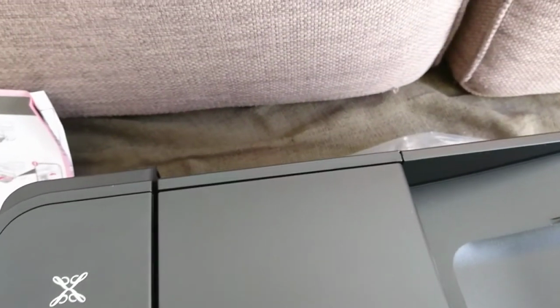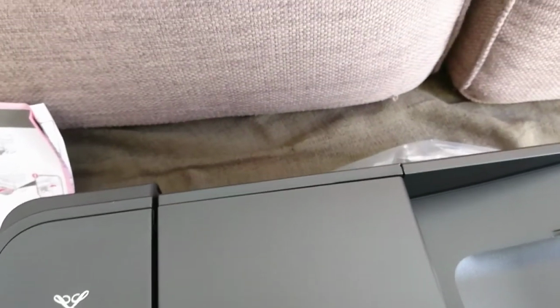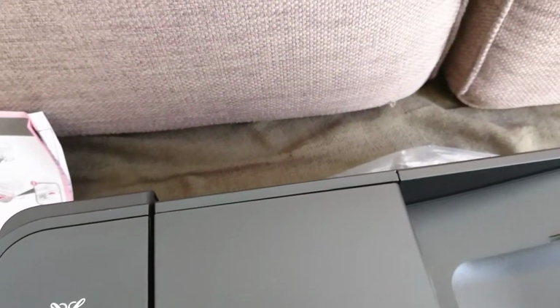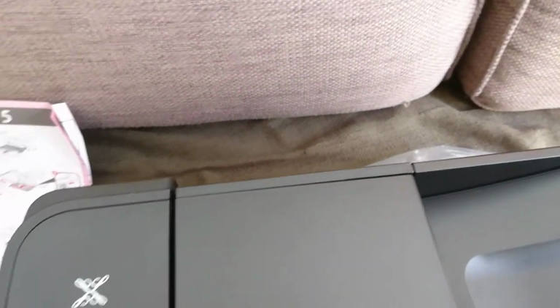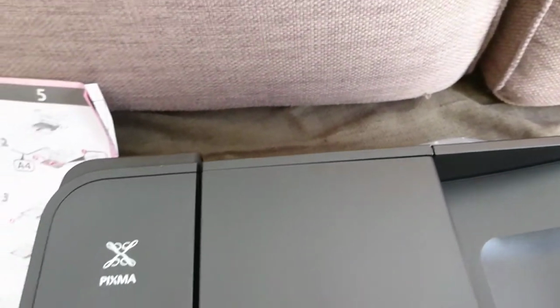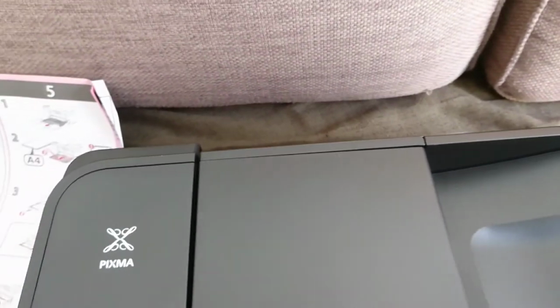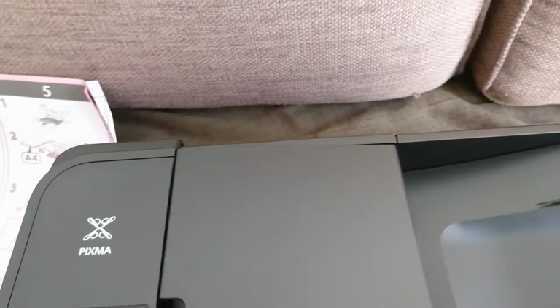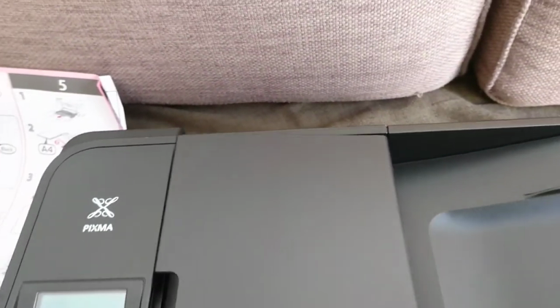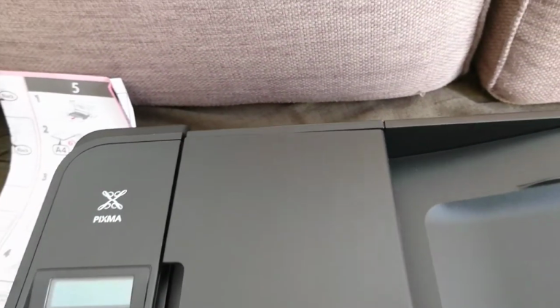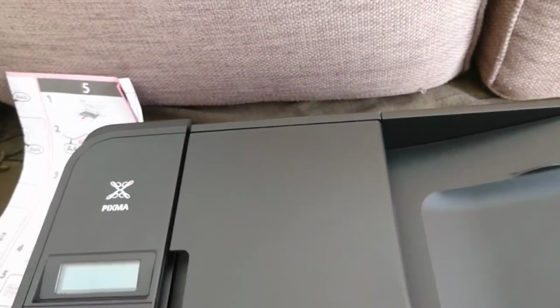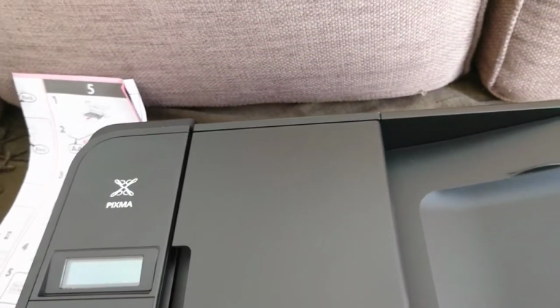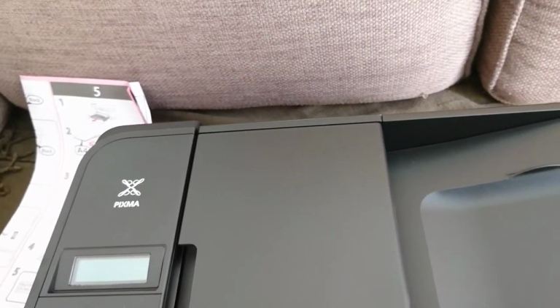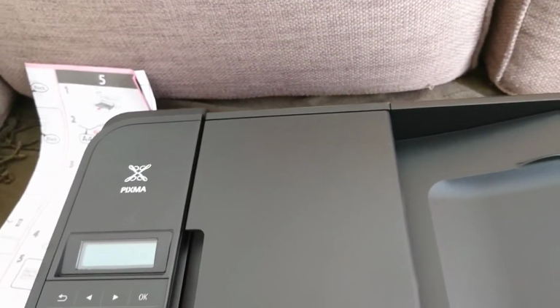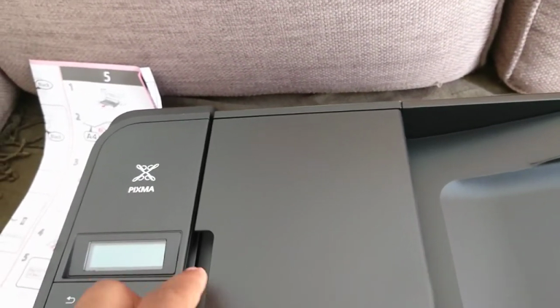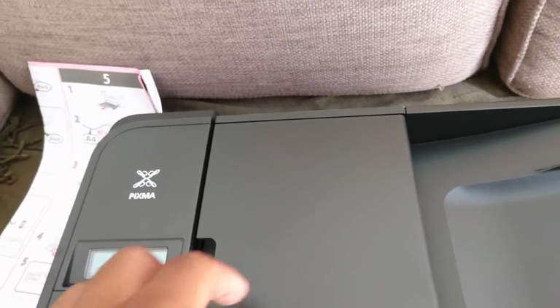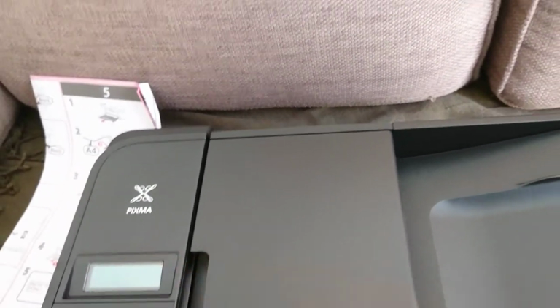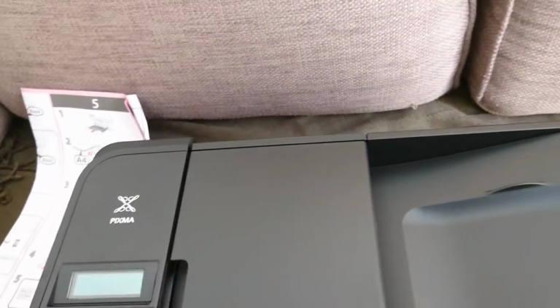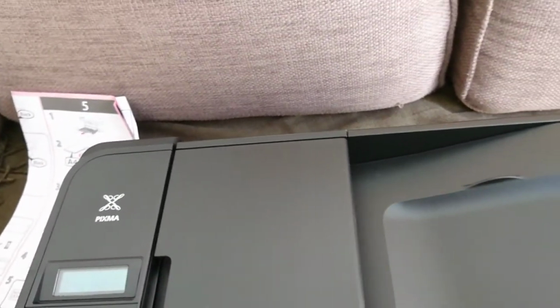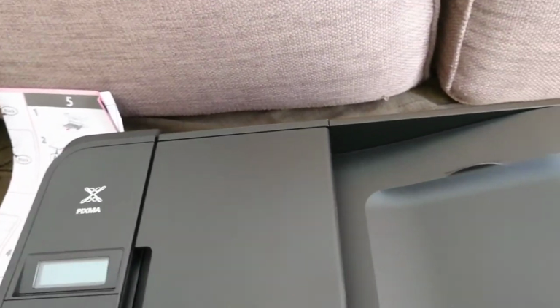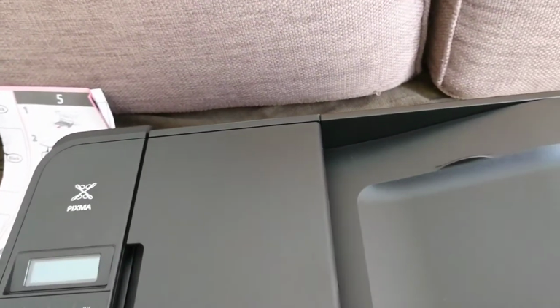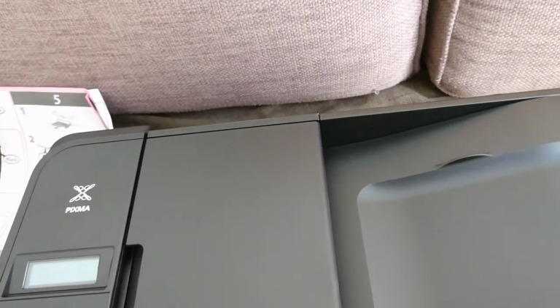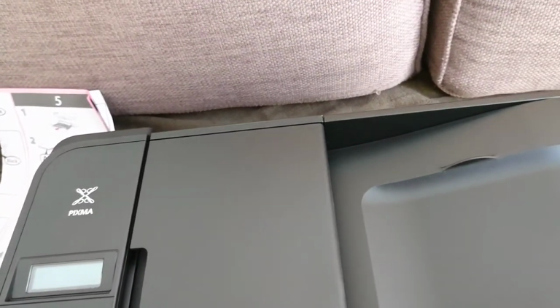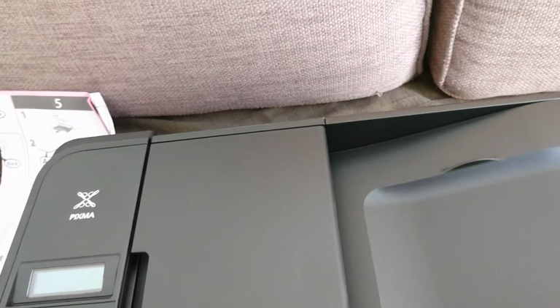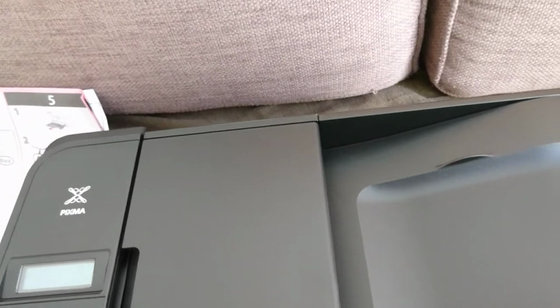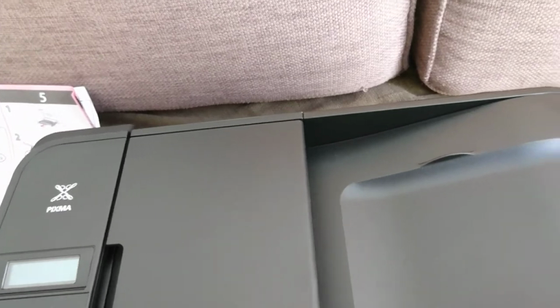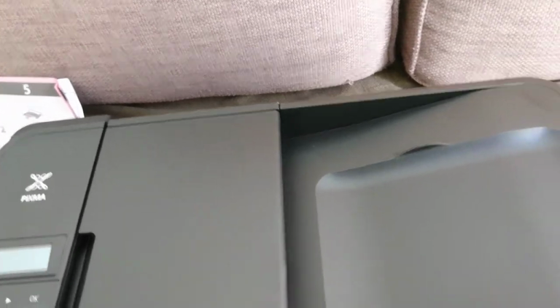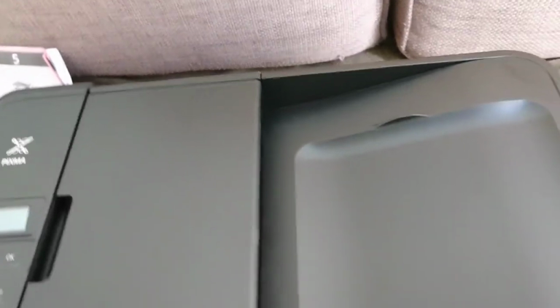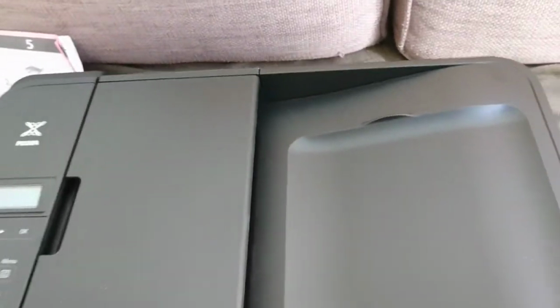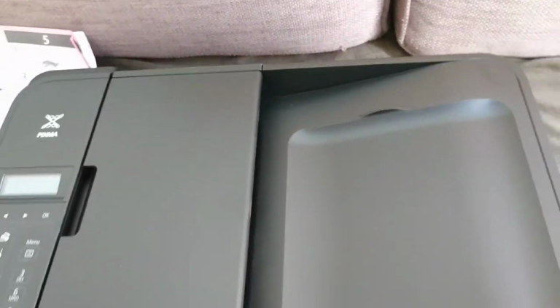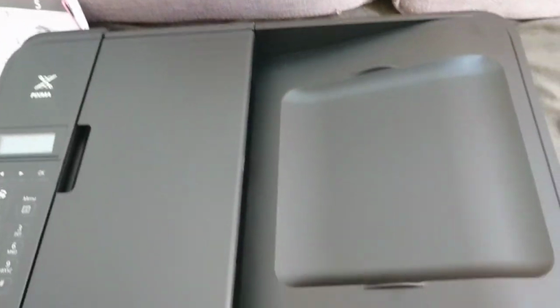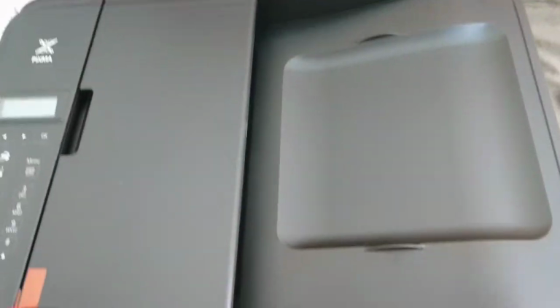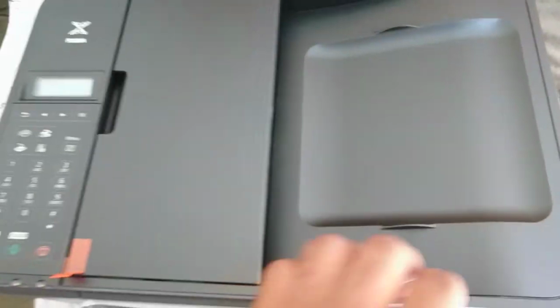As you can hear, it's like normal printers — it's like a normal basic printer.